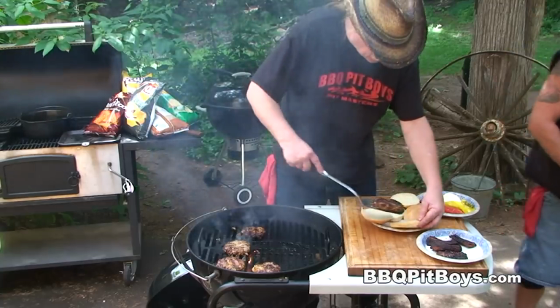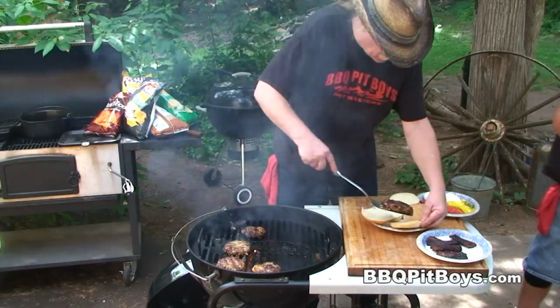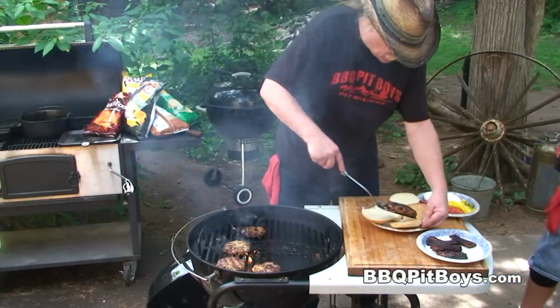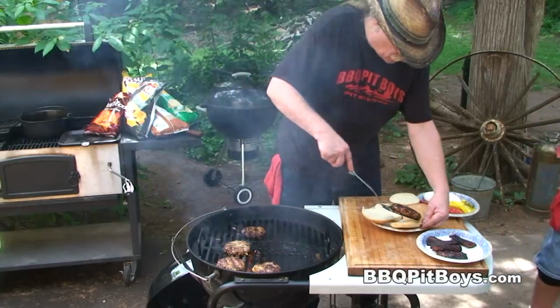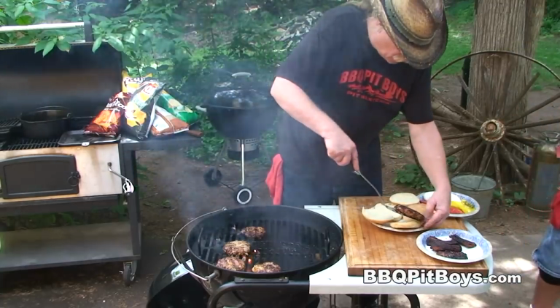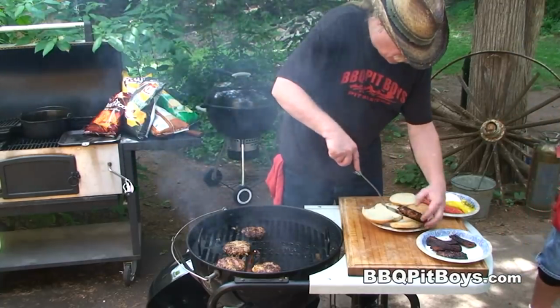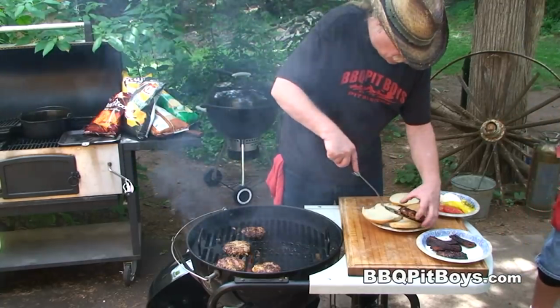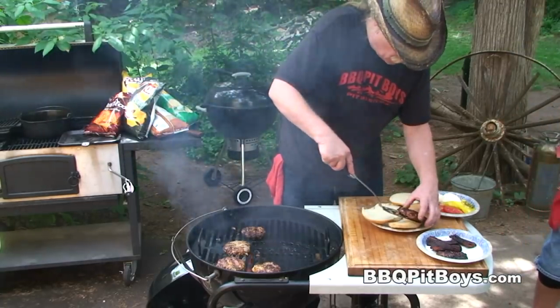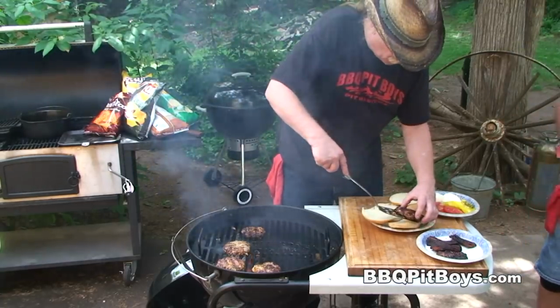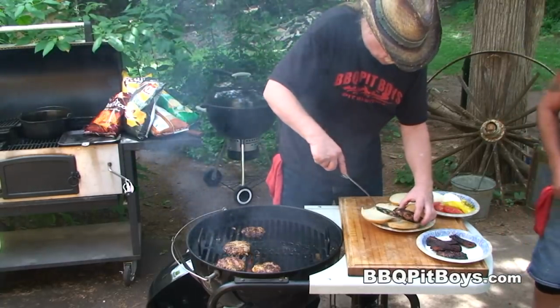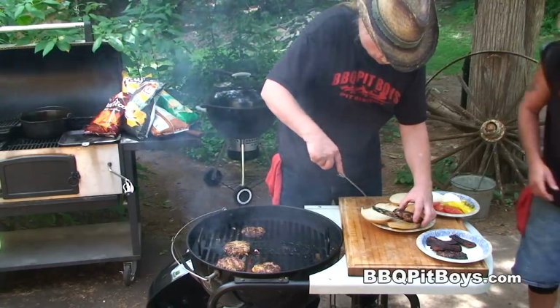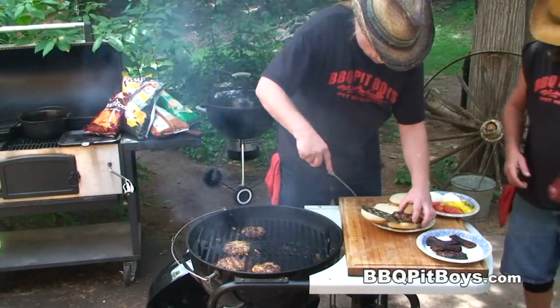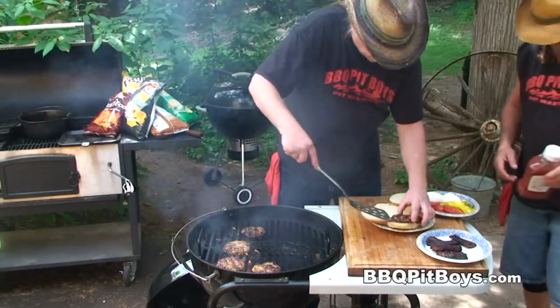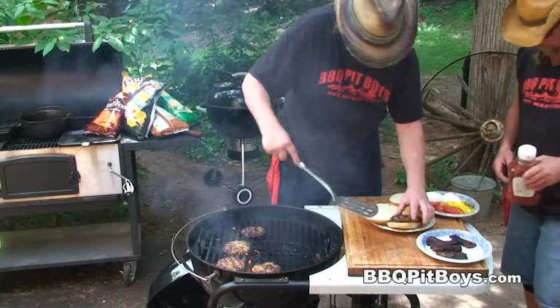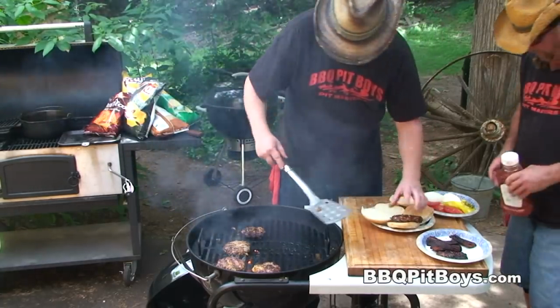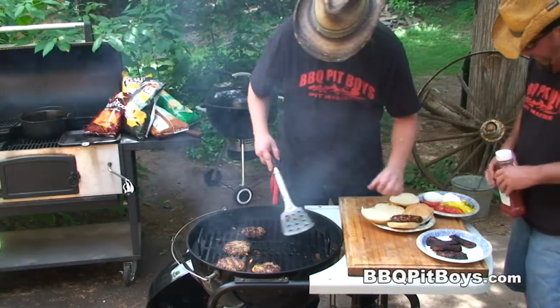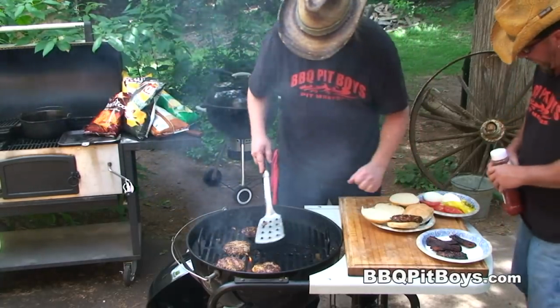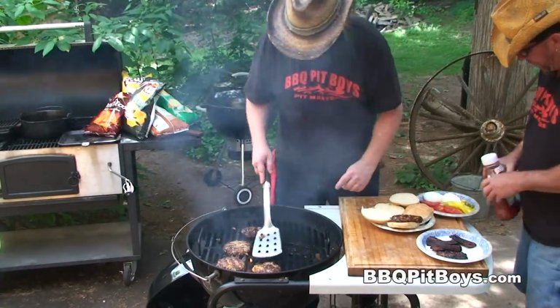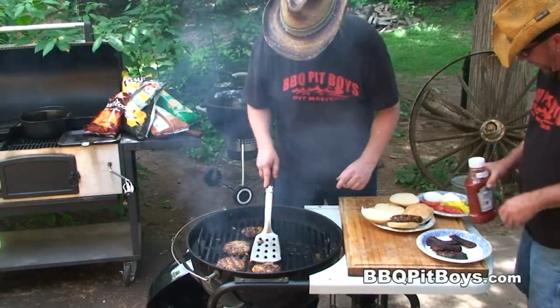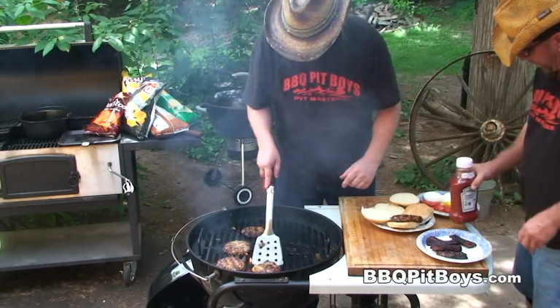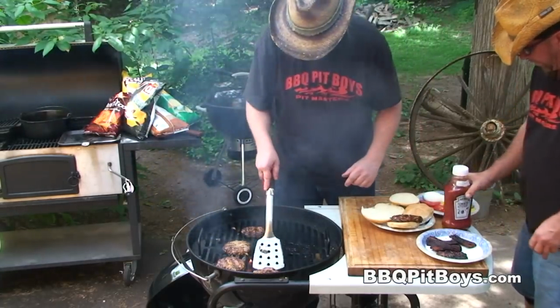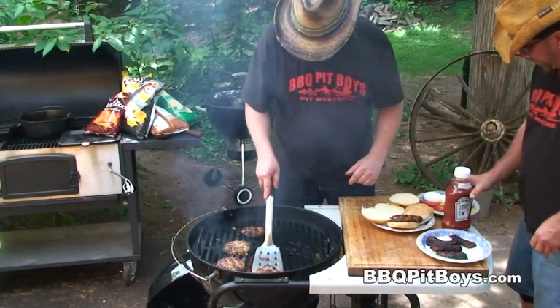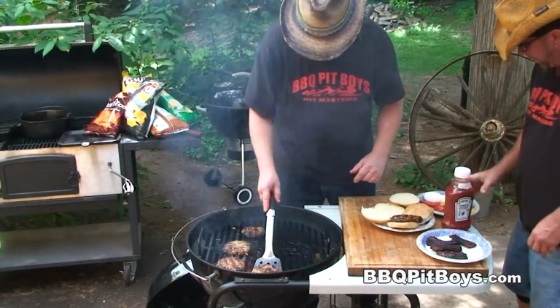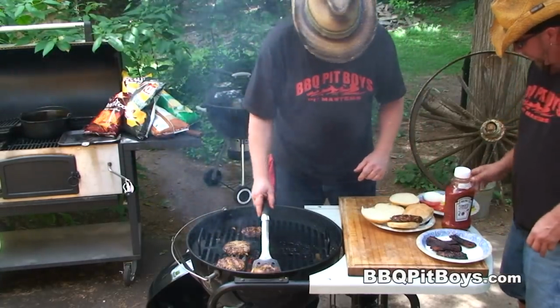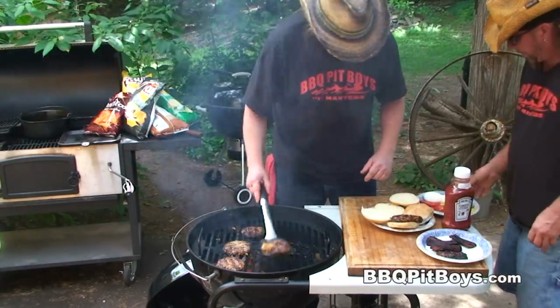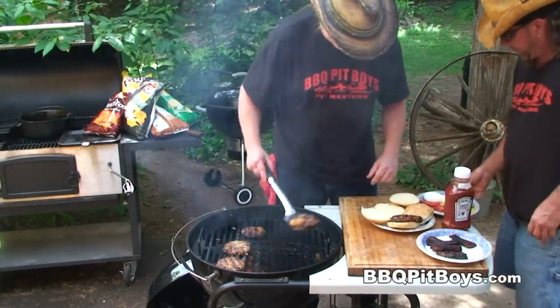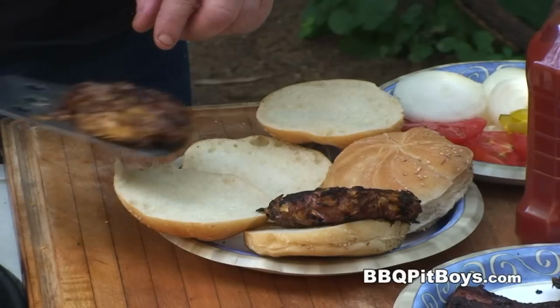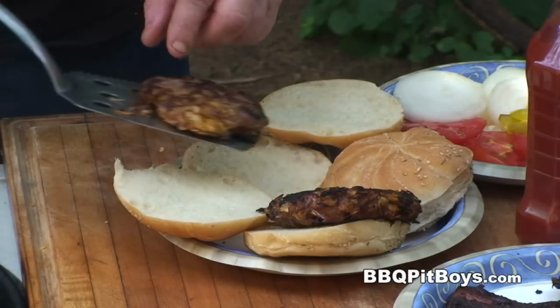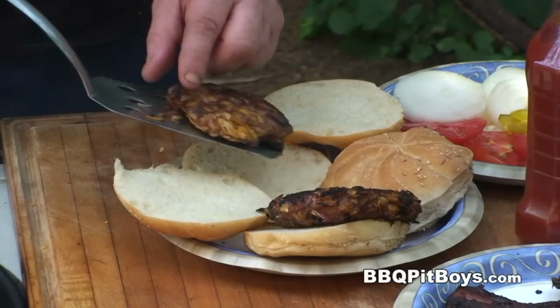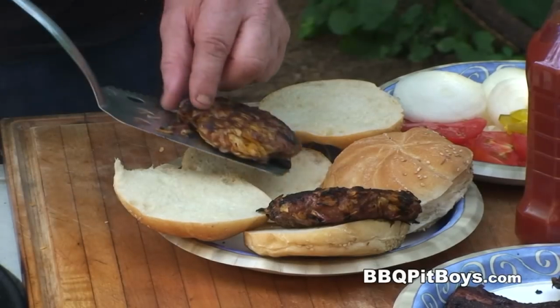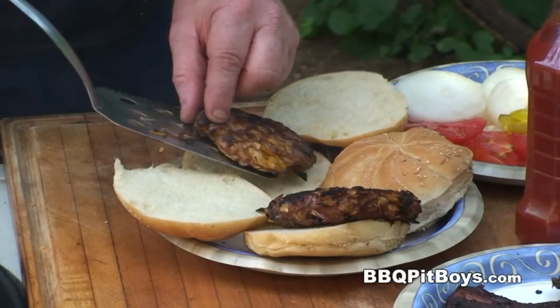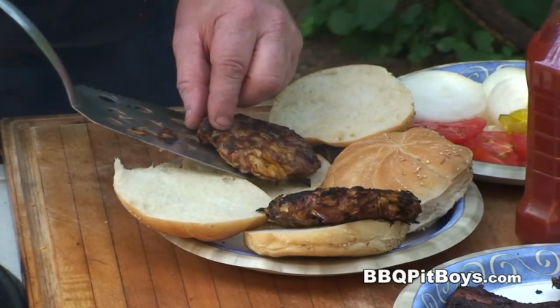You wanna dress up your potato chip stuffed bacon burgers any way you like.